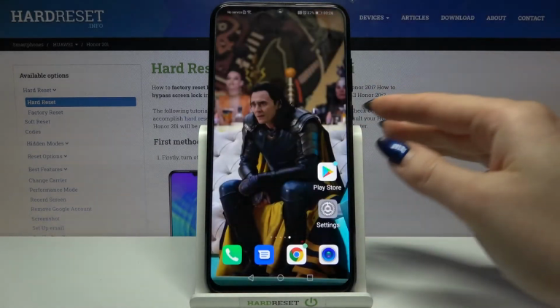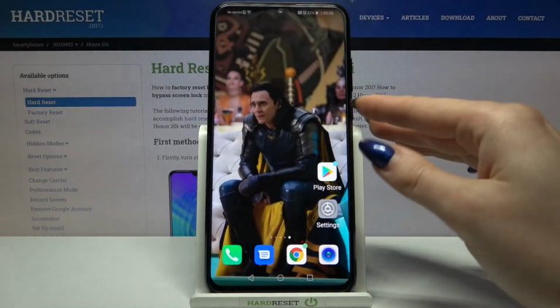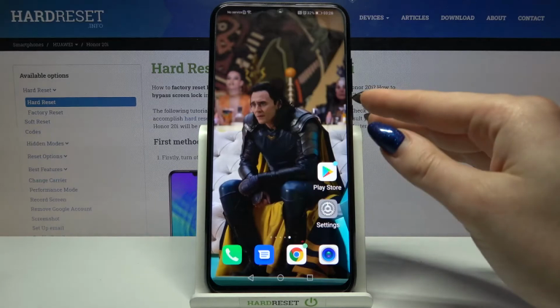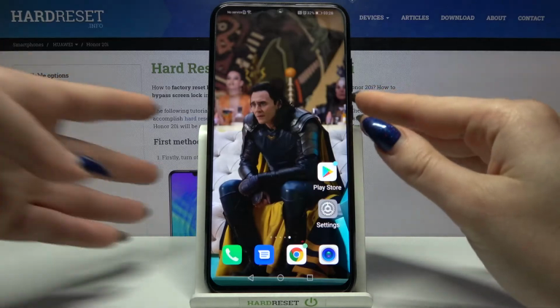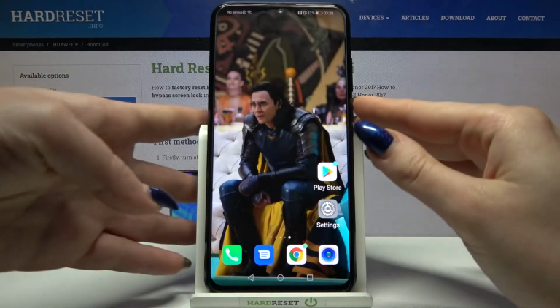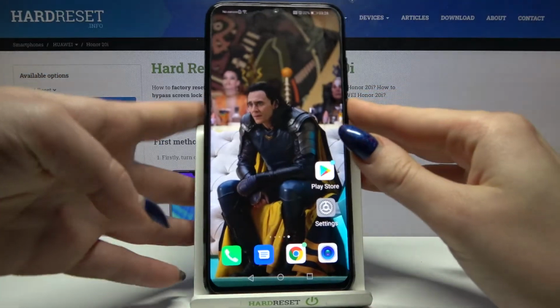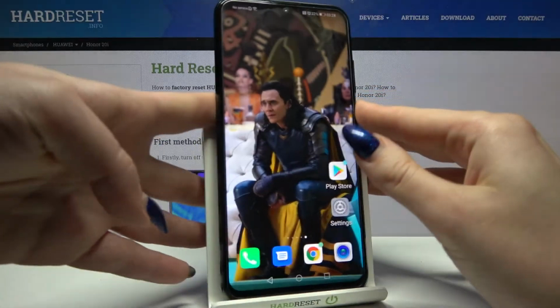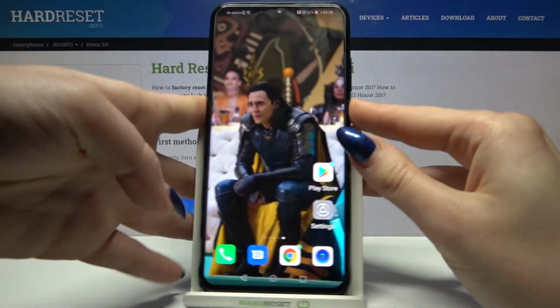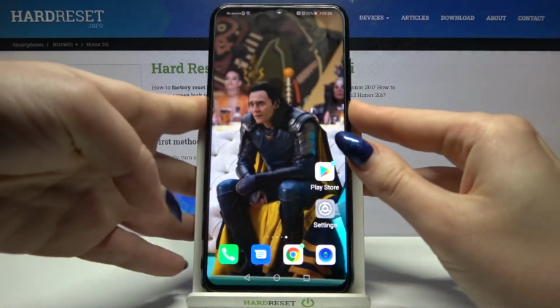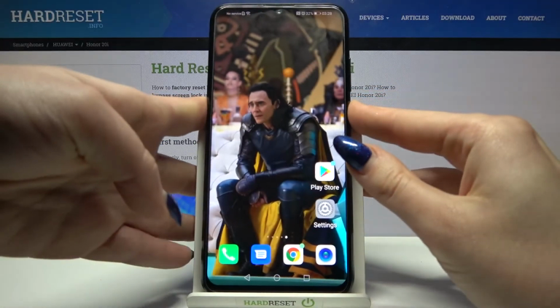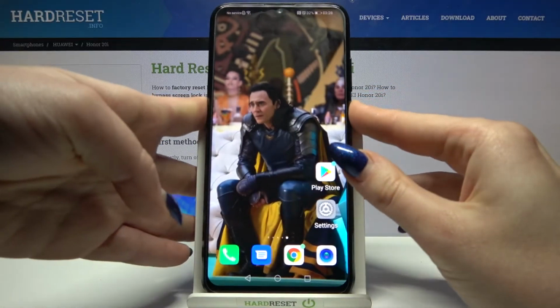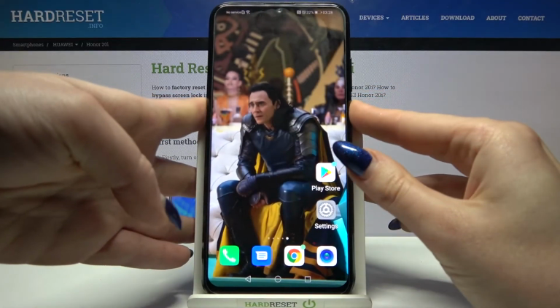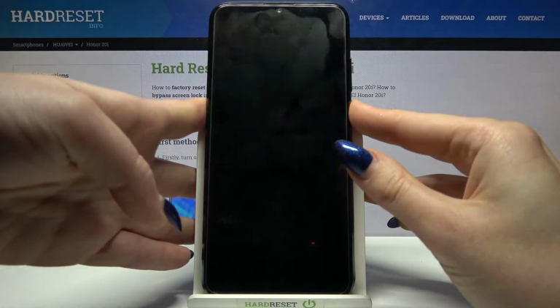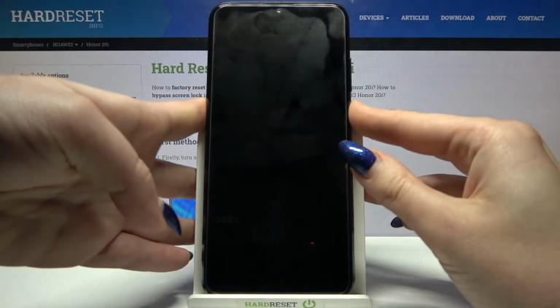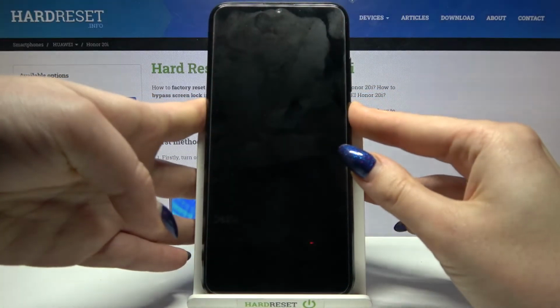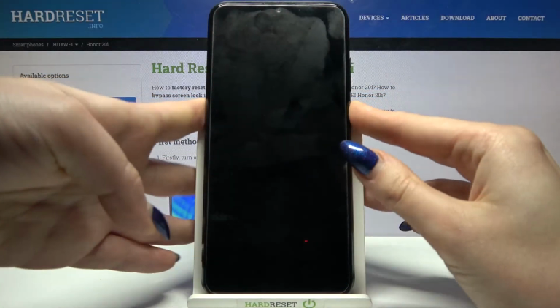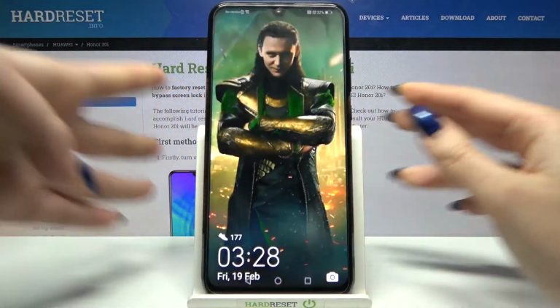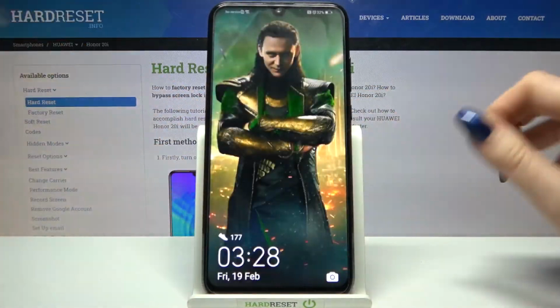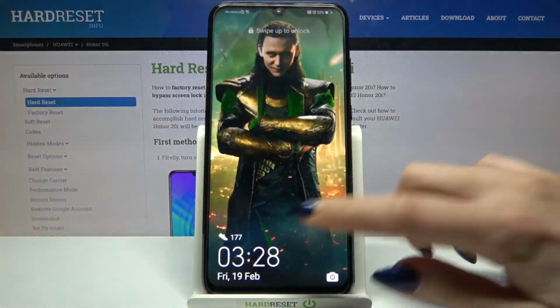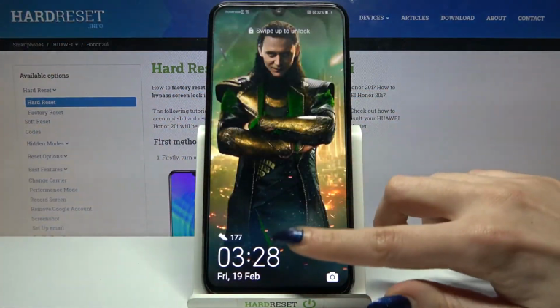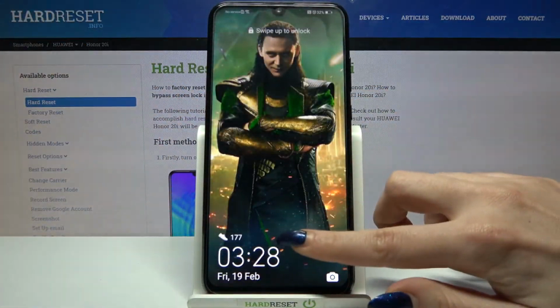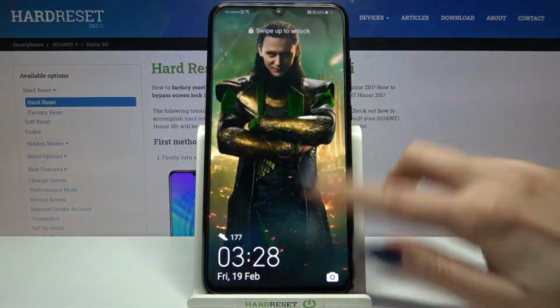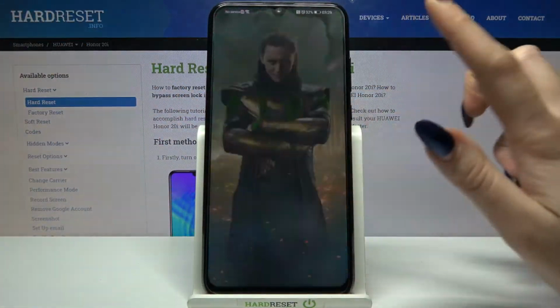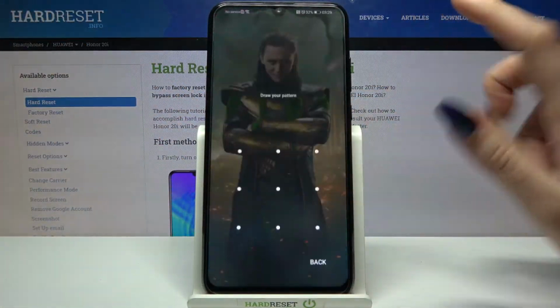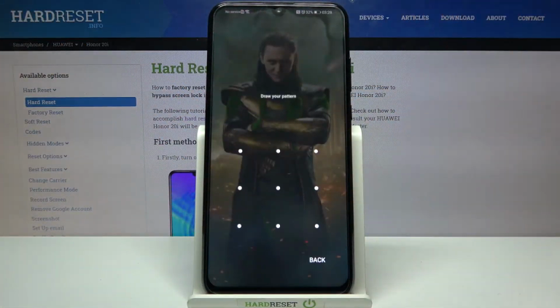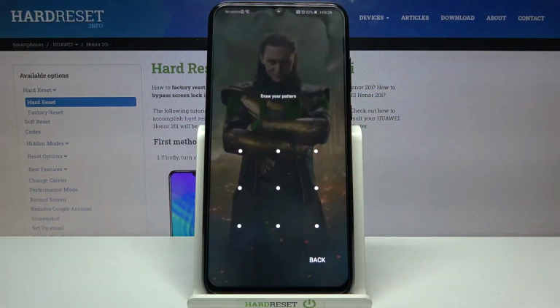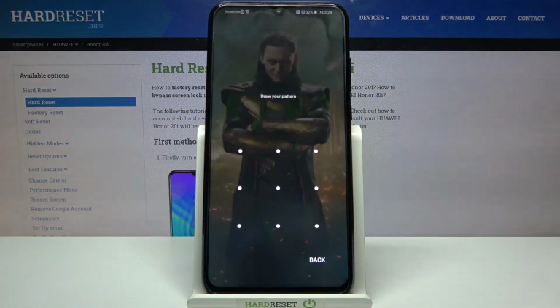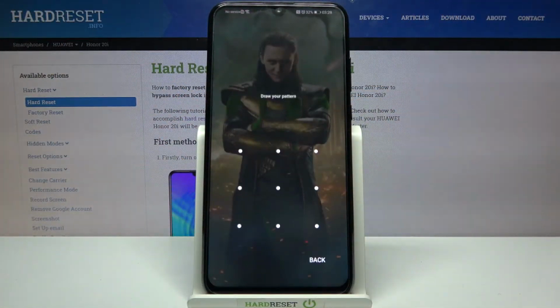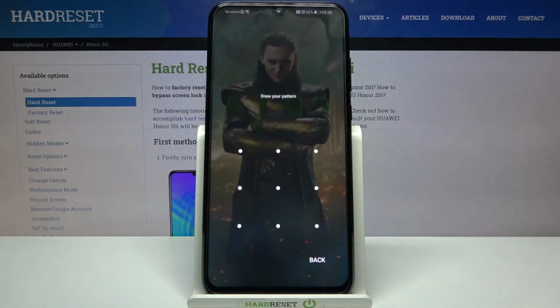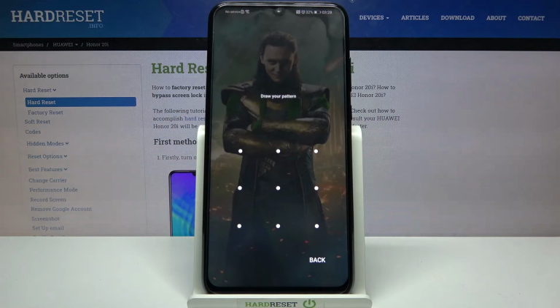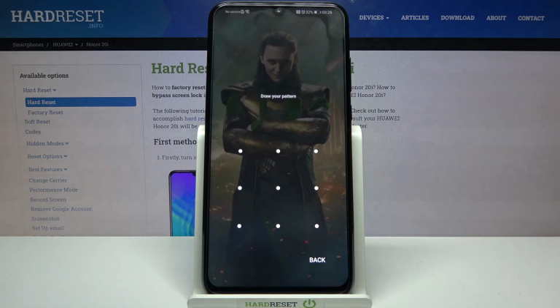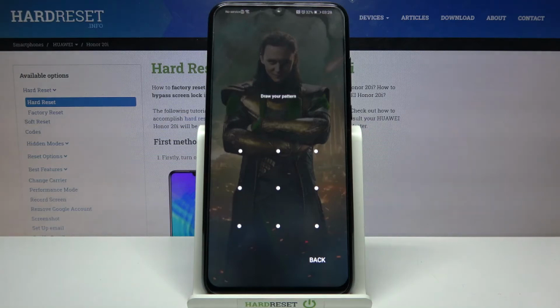Now when I turn off my screen and turn it back on, I can see that the pattern is required.